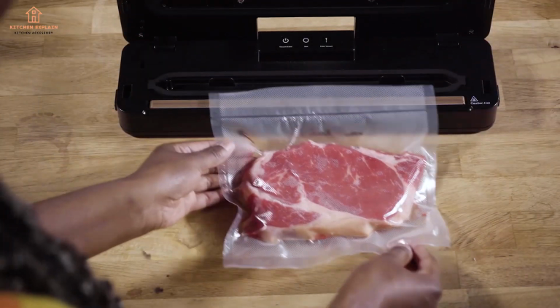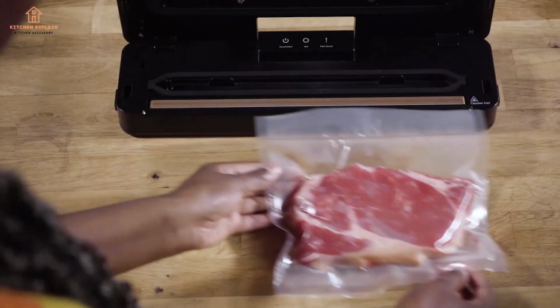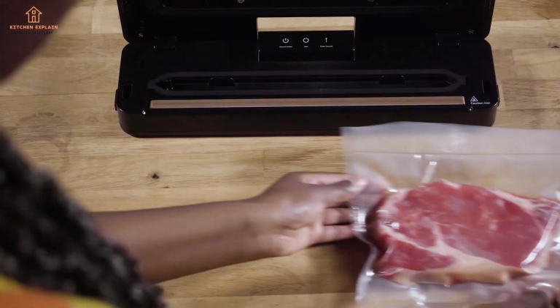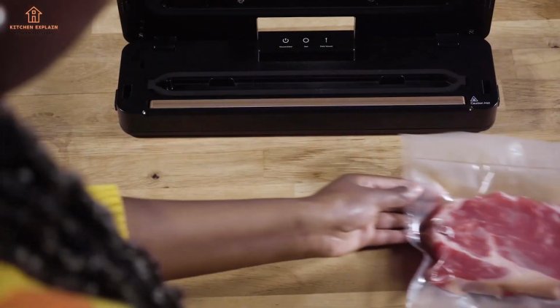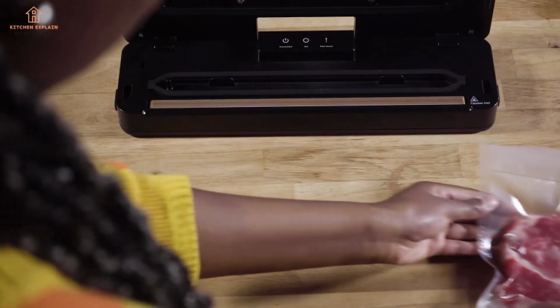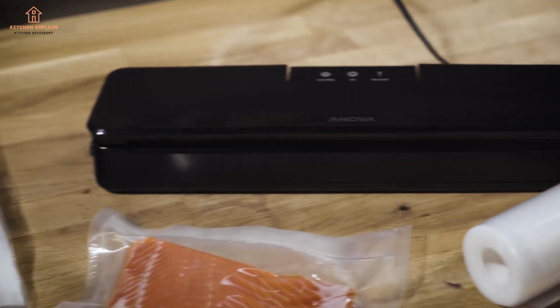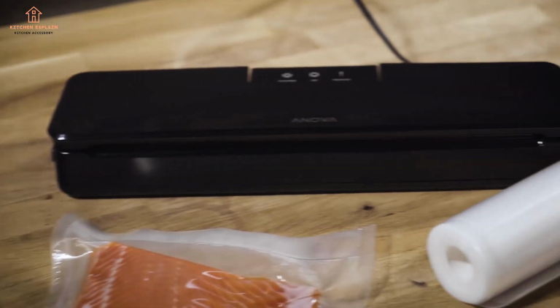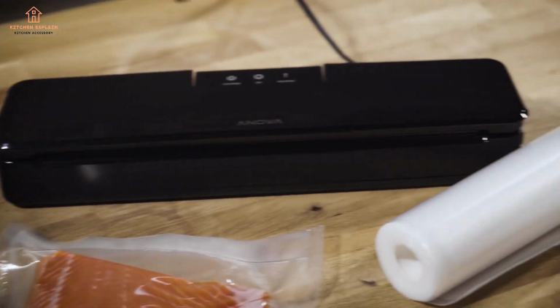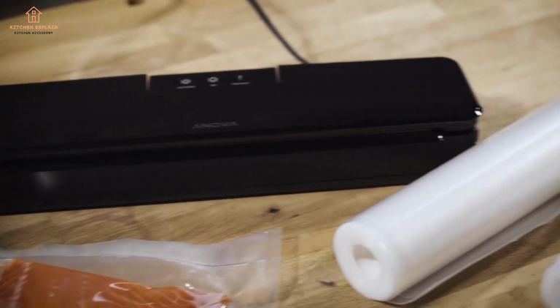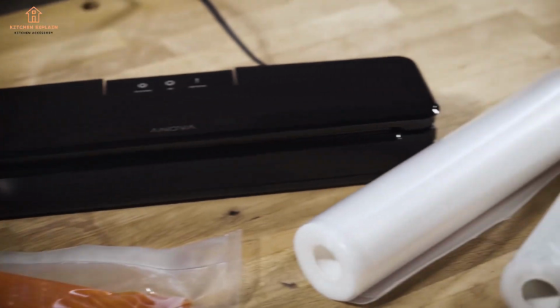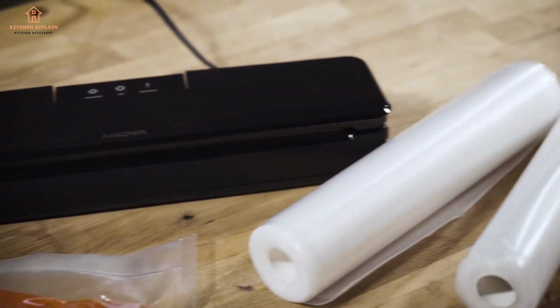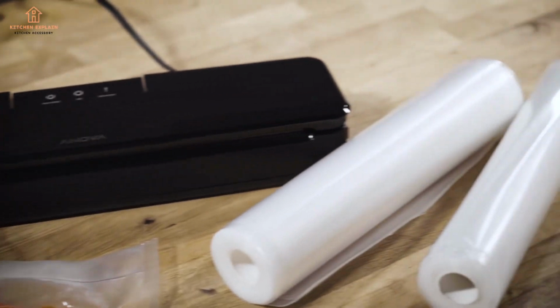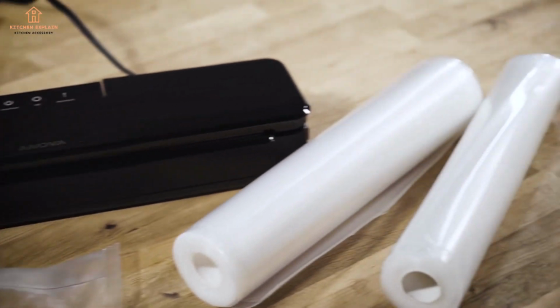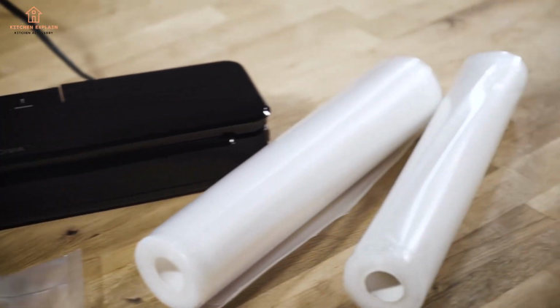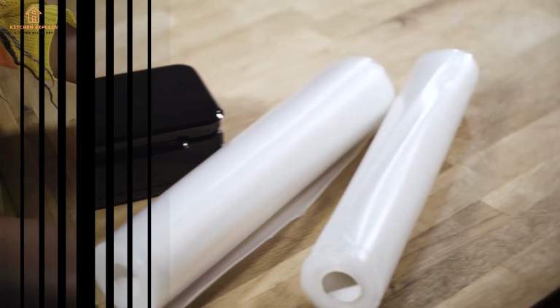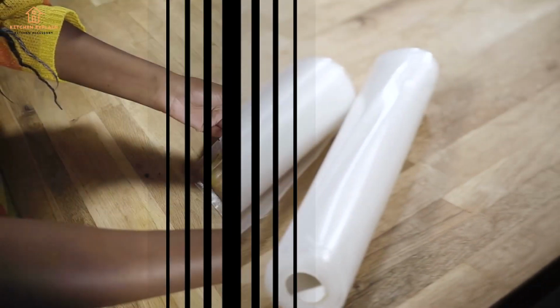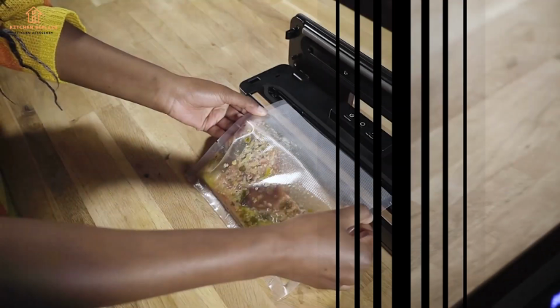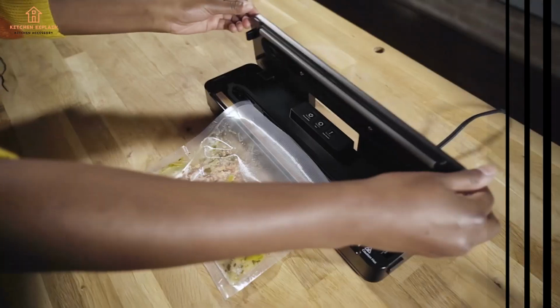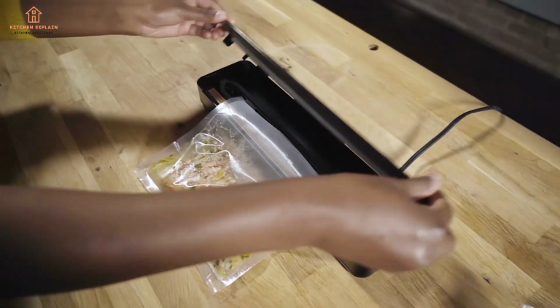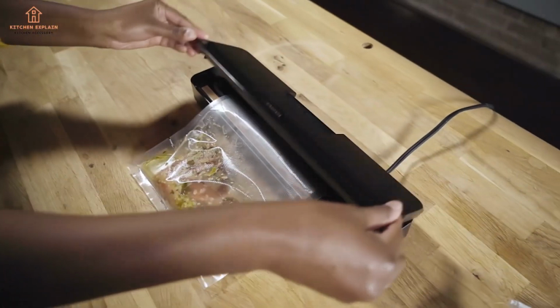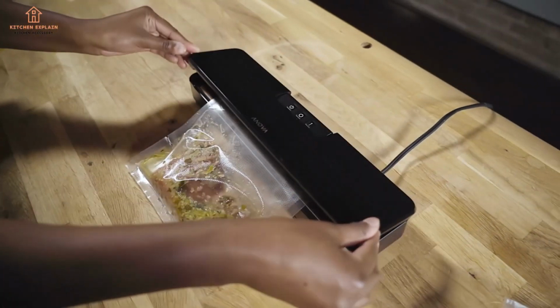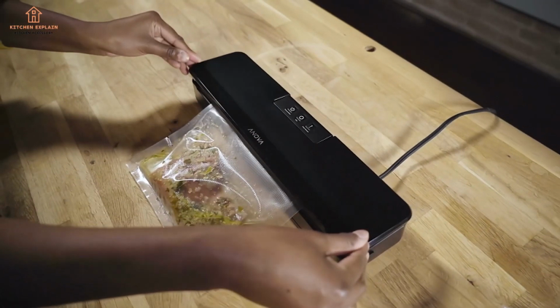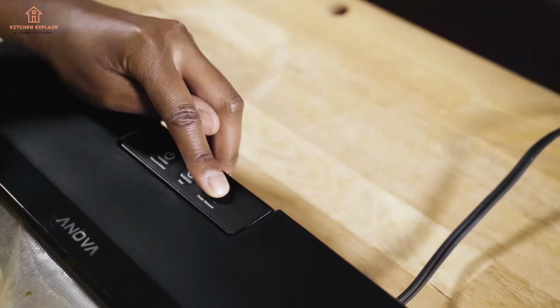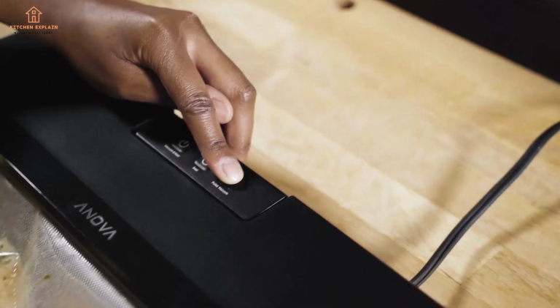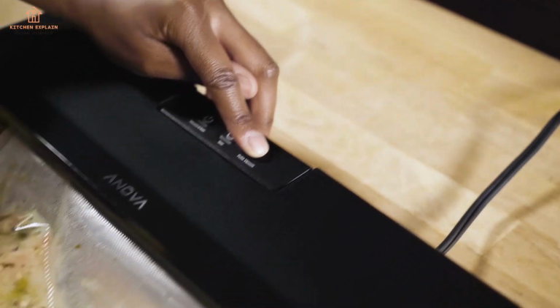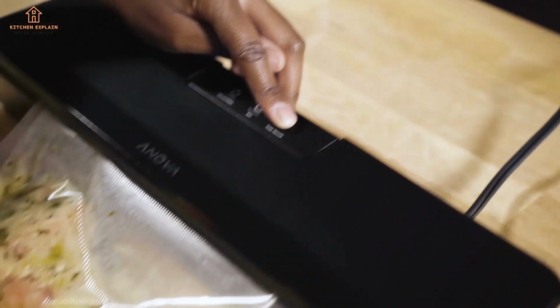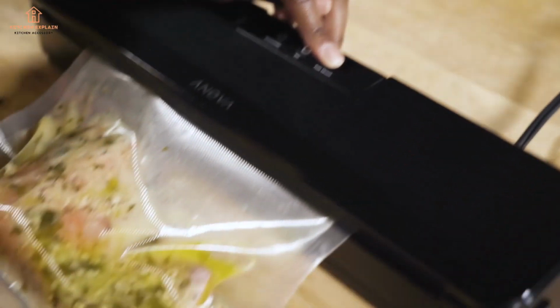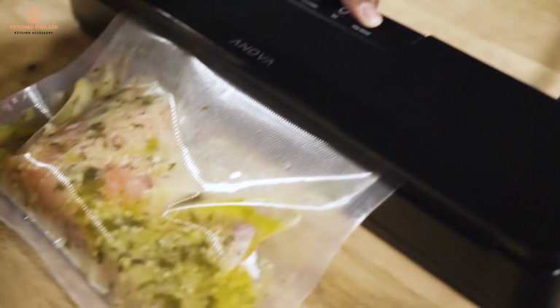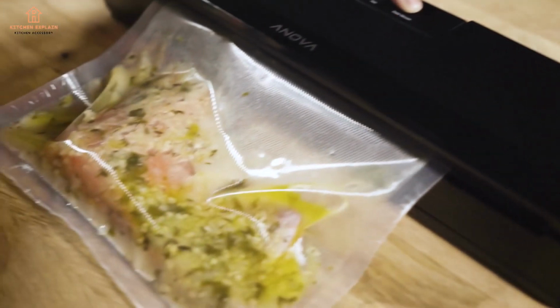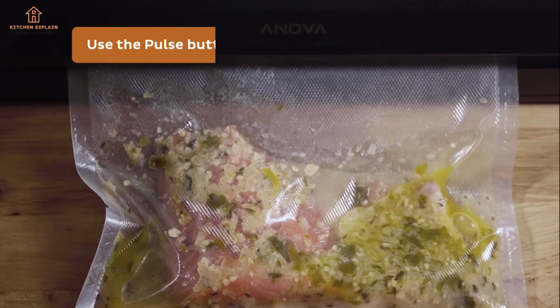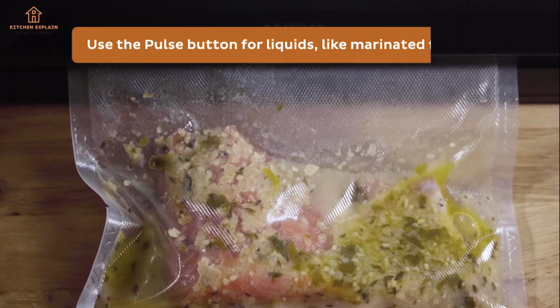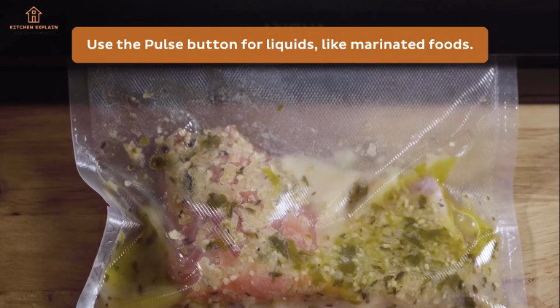It's not just food either. Vacuum sealing jewelry, silverware, and other precious metals can keep rust and tarnish at bay during long-term storage.